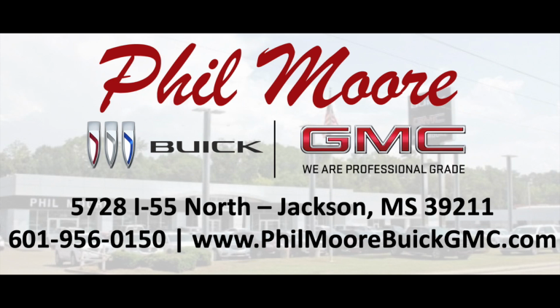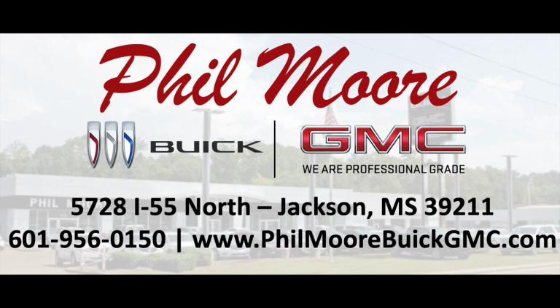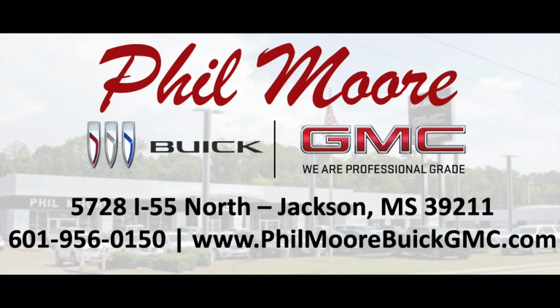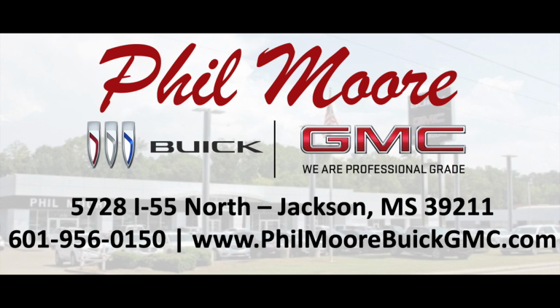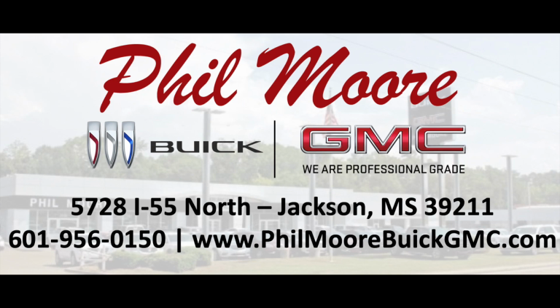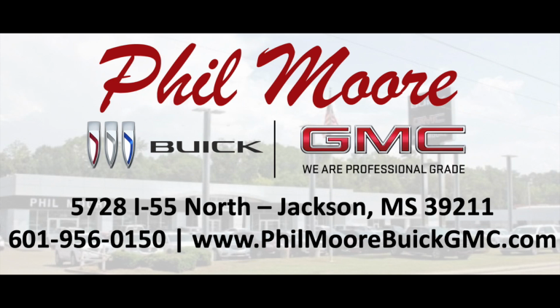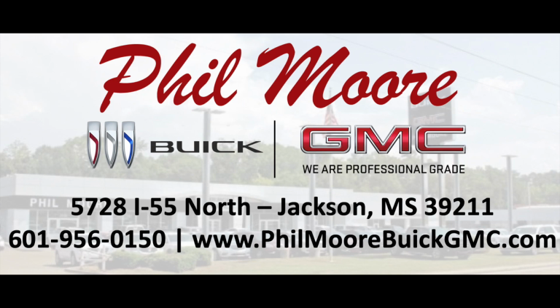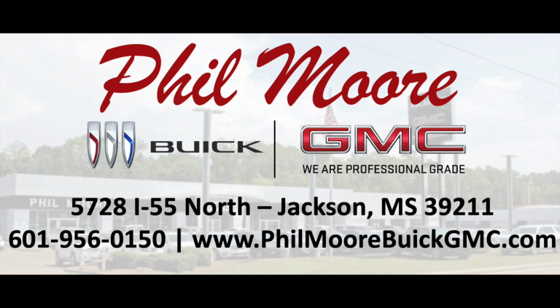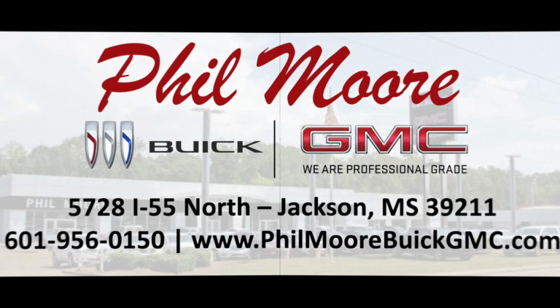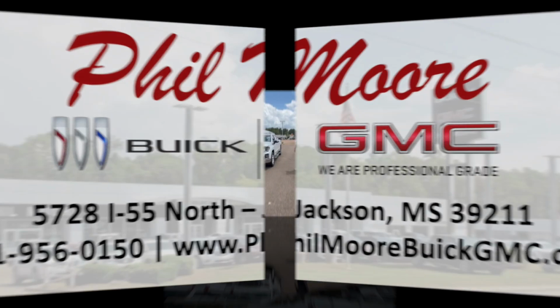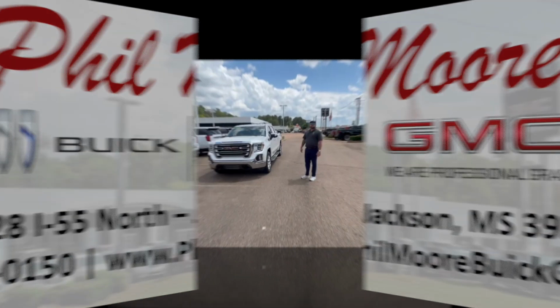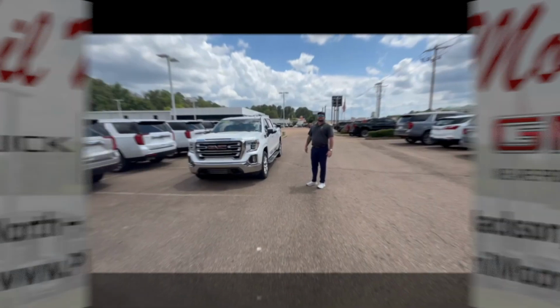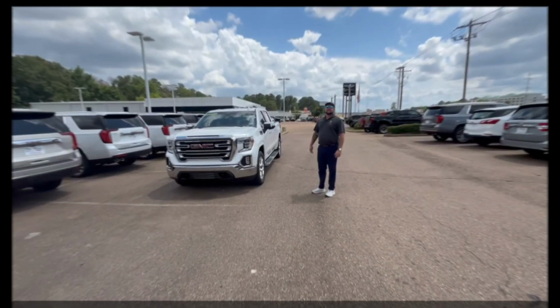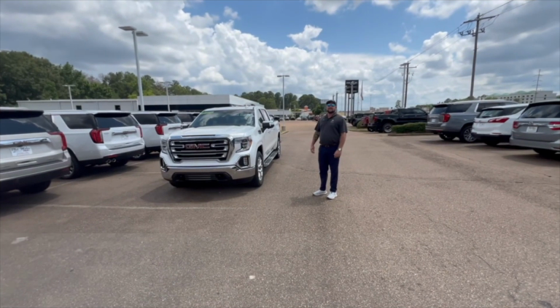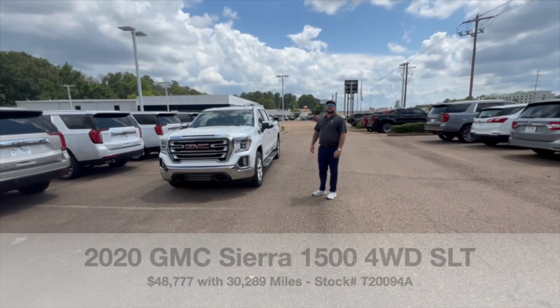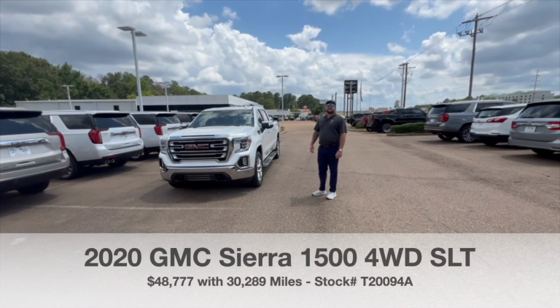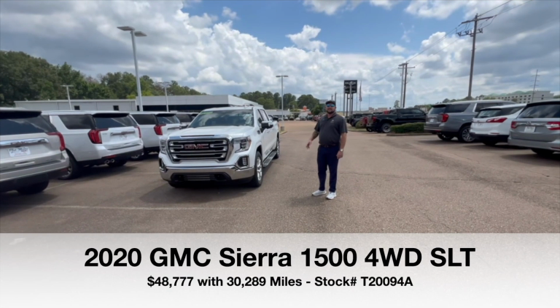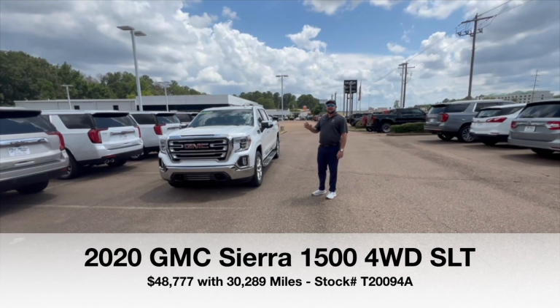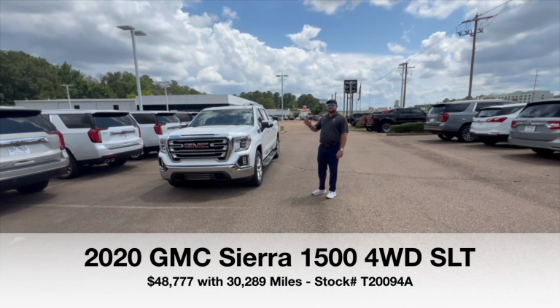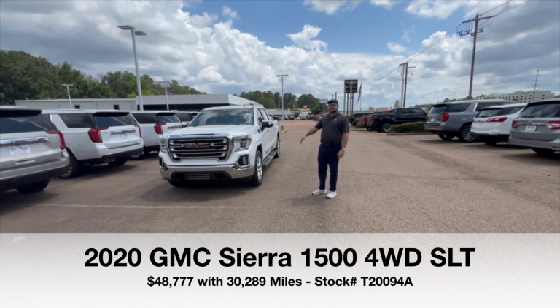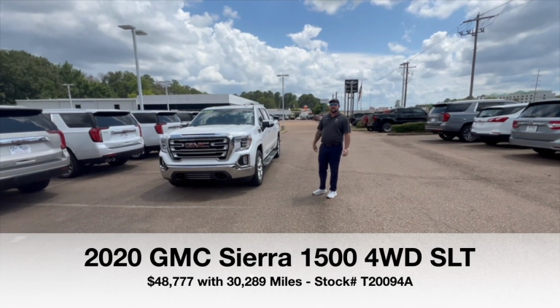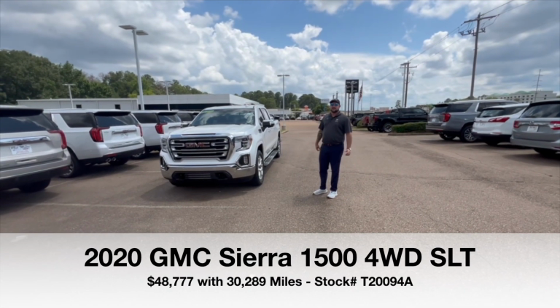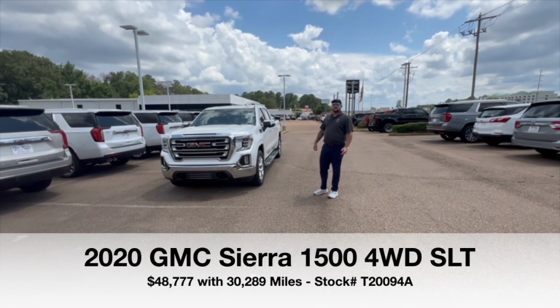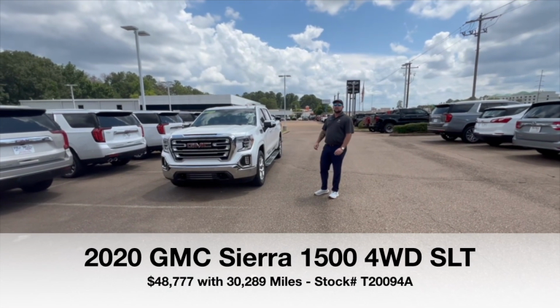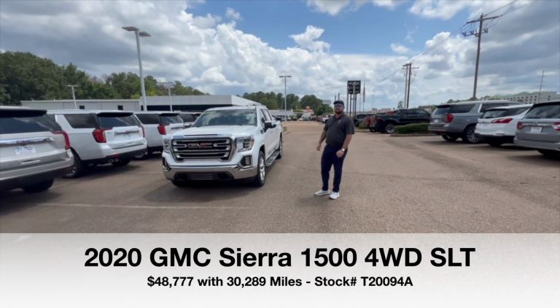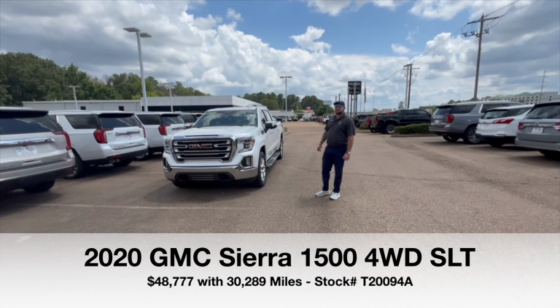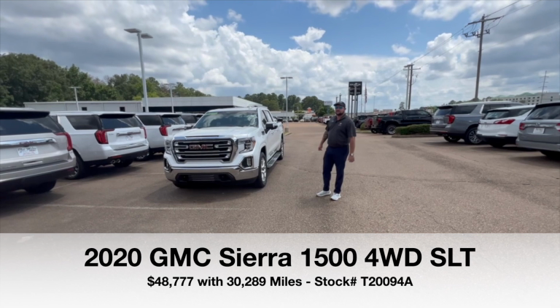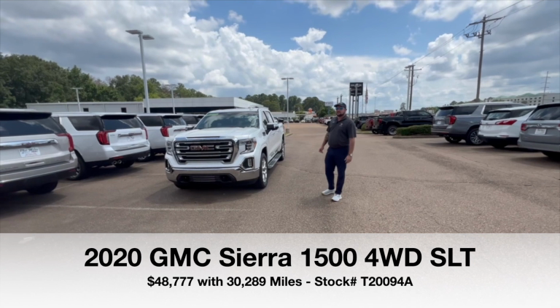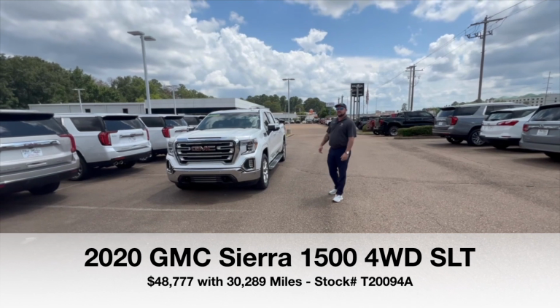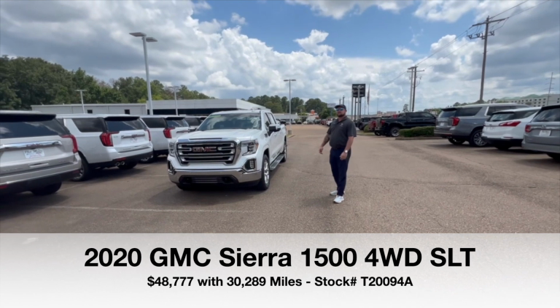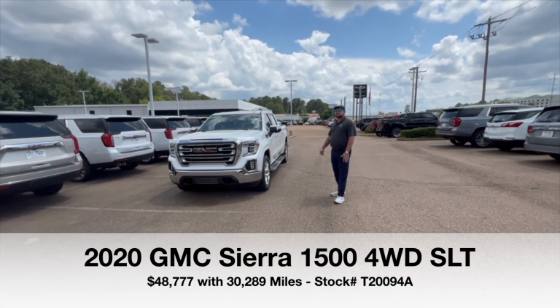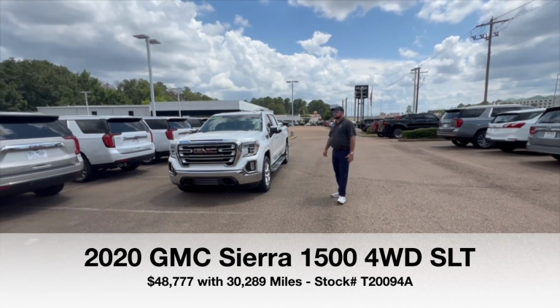You drive everything we do. Hey everybody, Brandon here at Fillmore Buick GMC in Jackson, Mississippi.